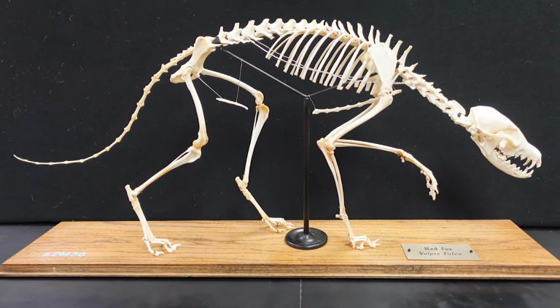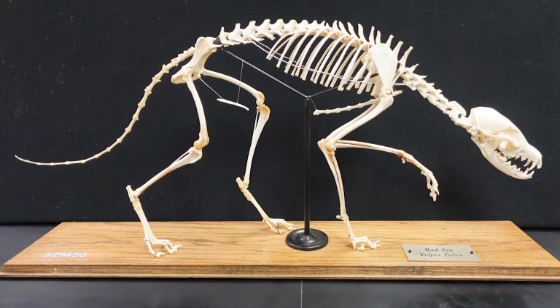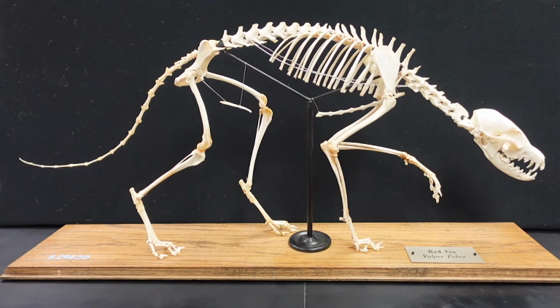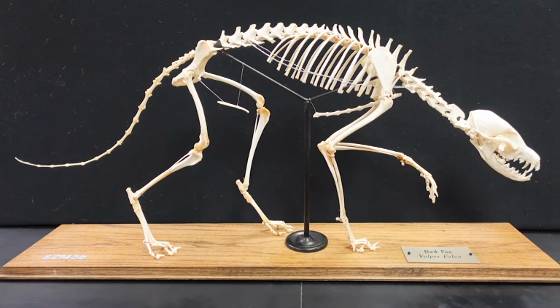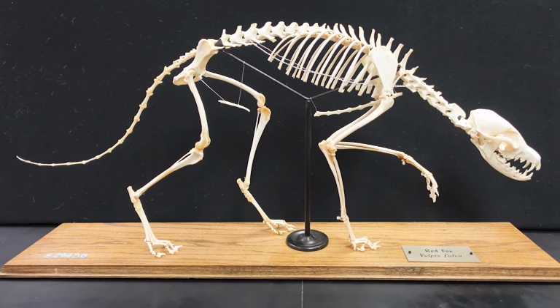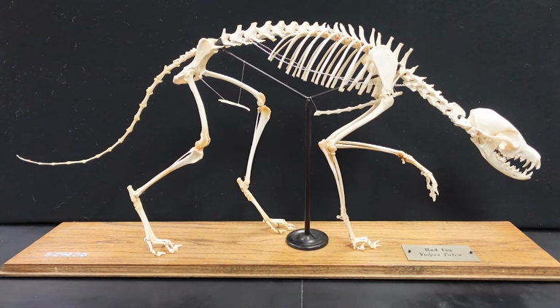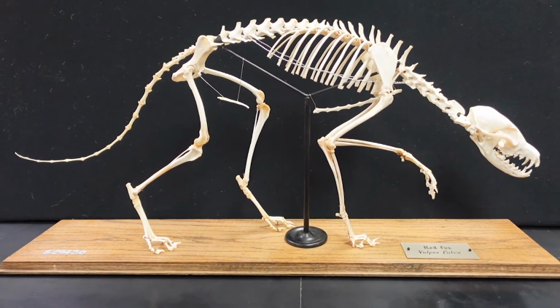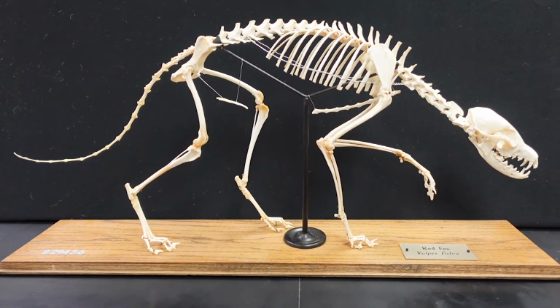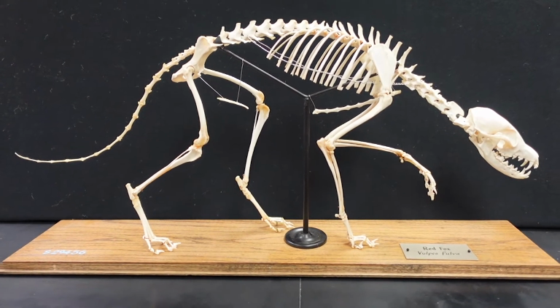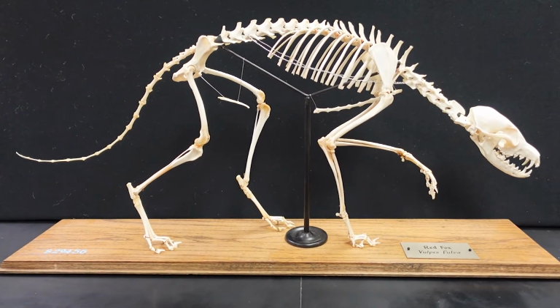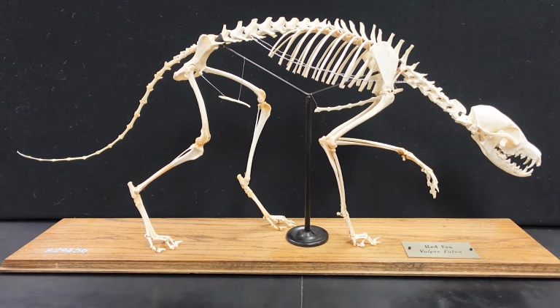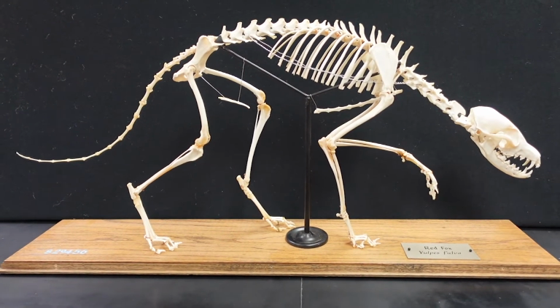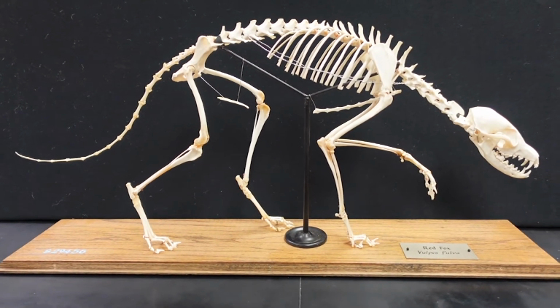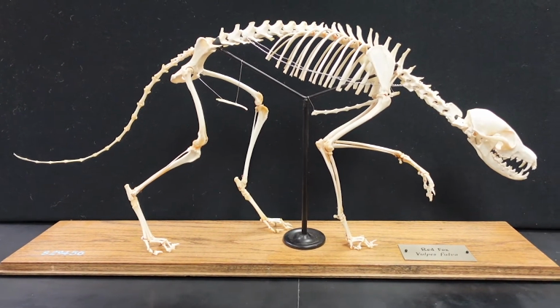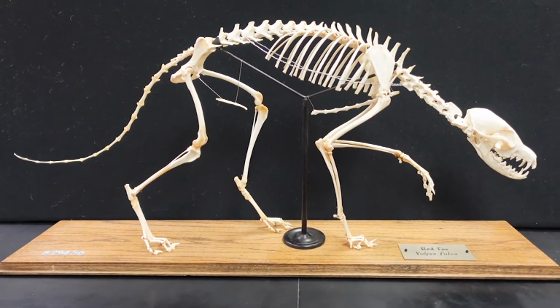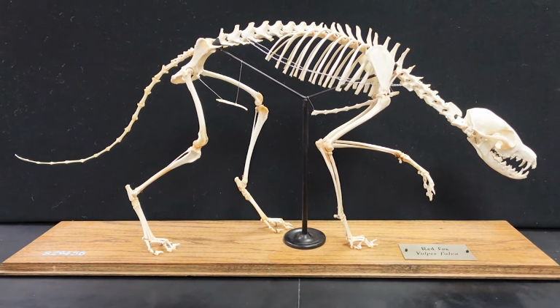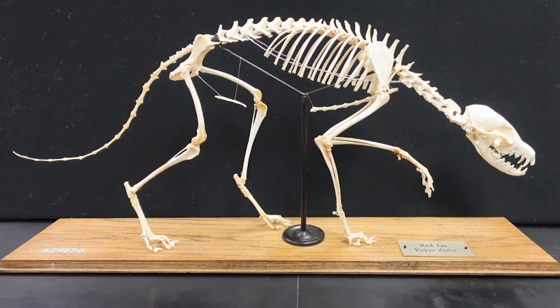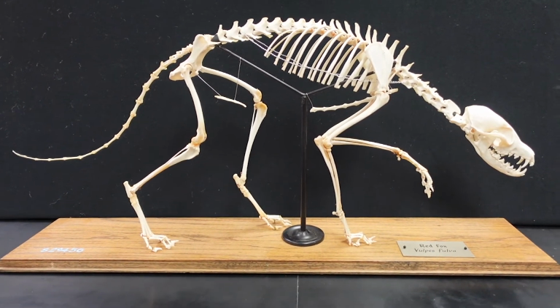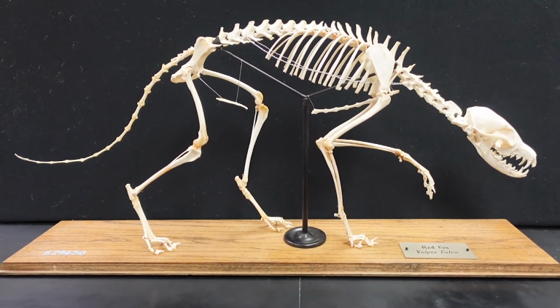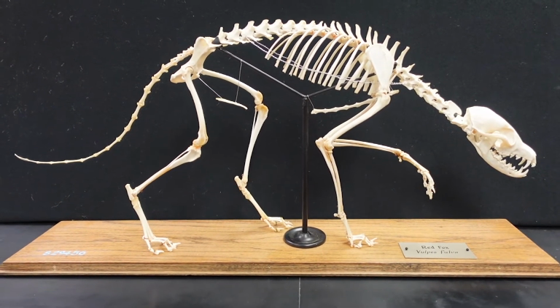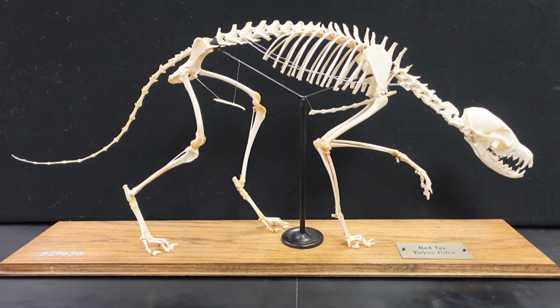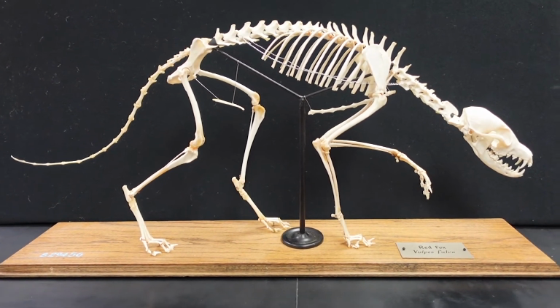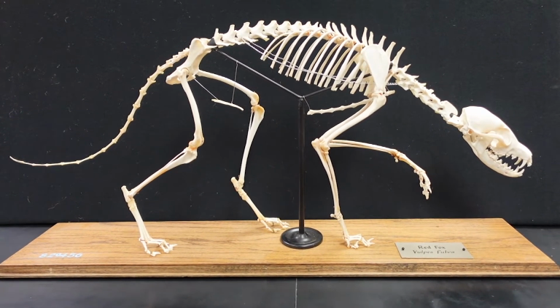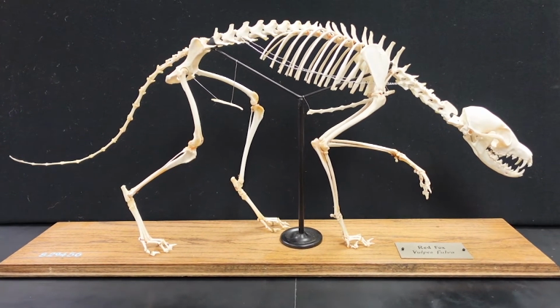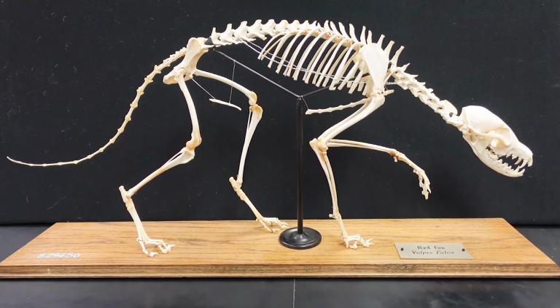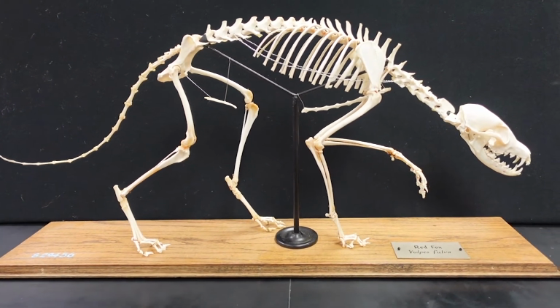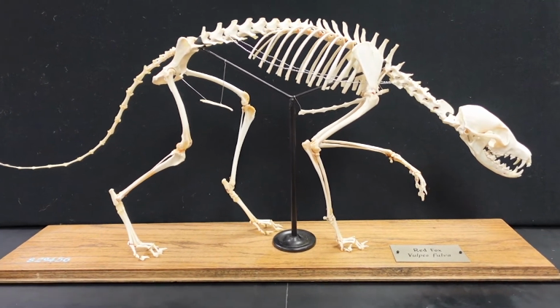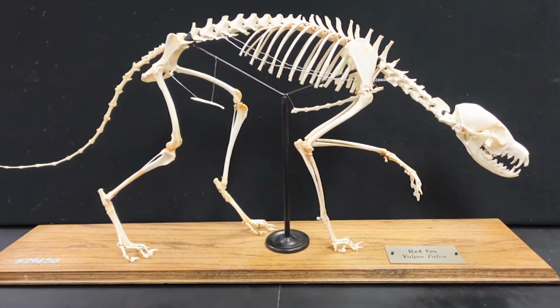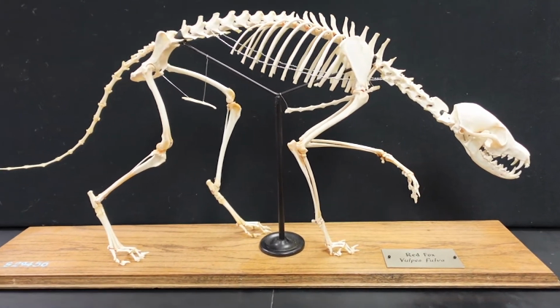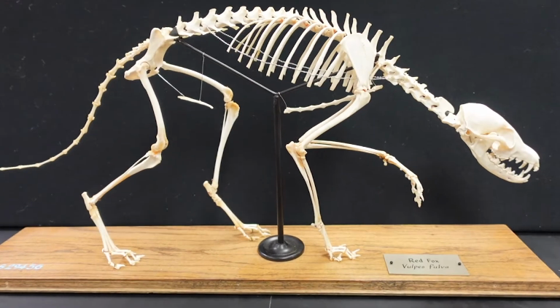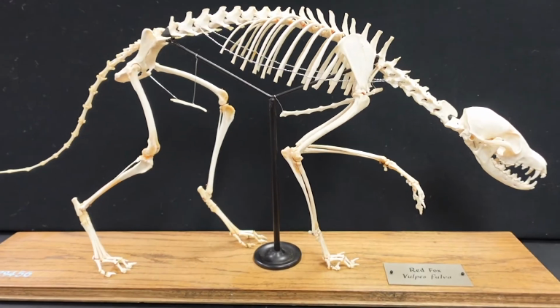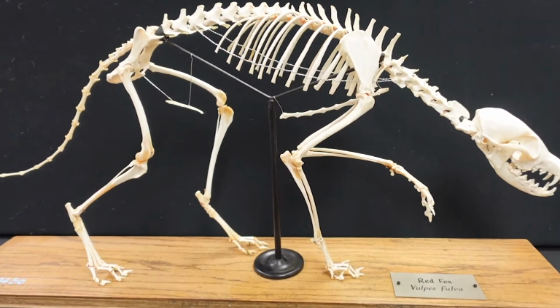Hey everyone, we're going to take a look at the forelimb in context before taking the bones apart and looking at them individually.